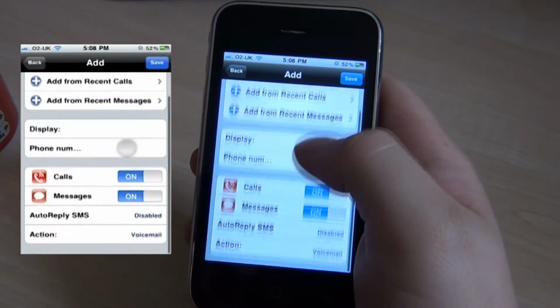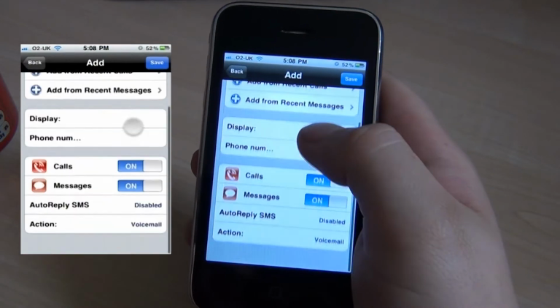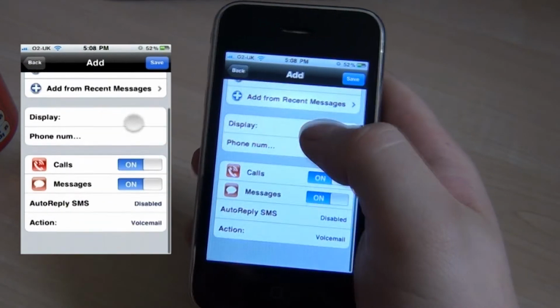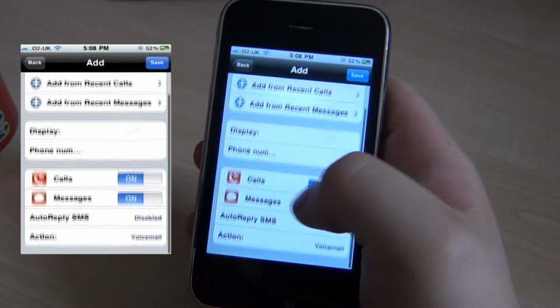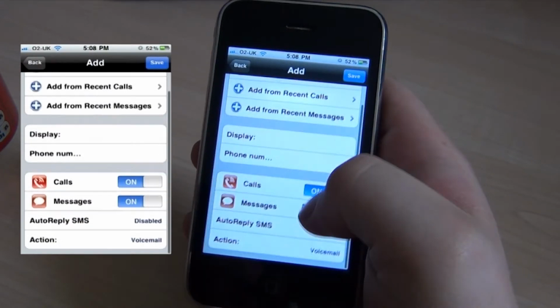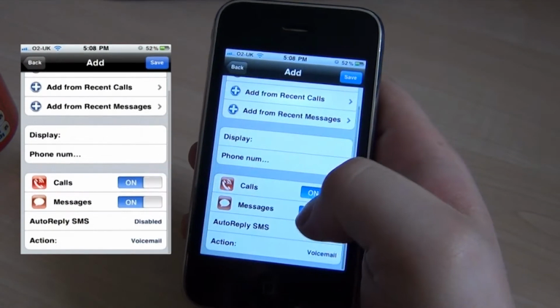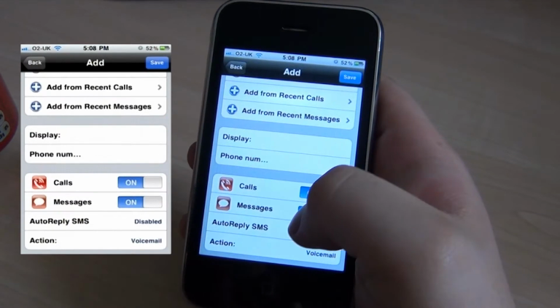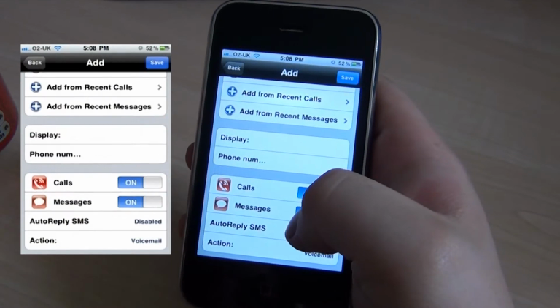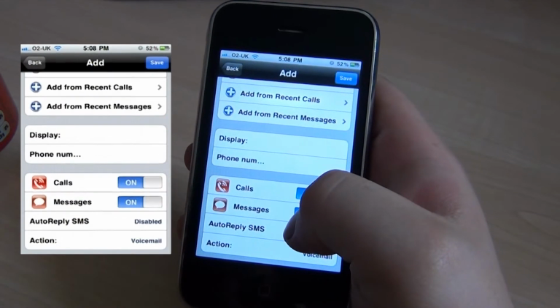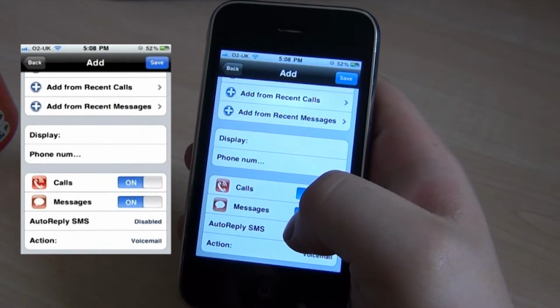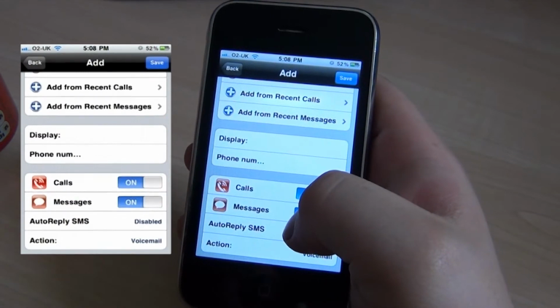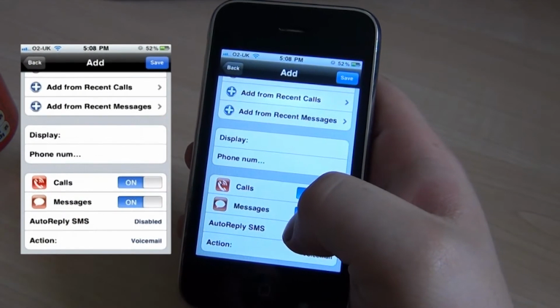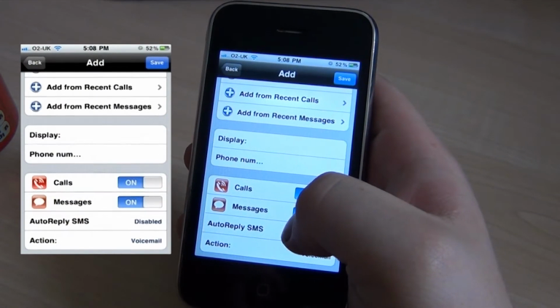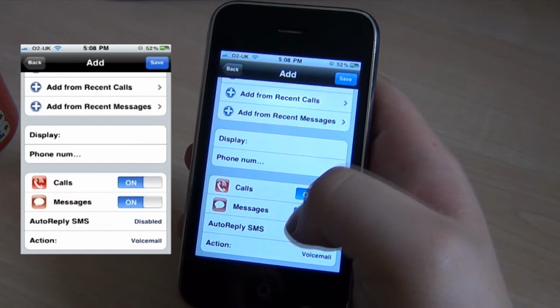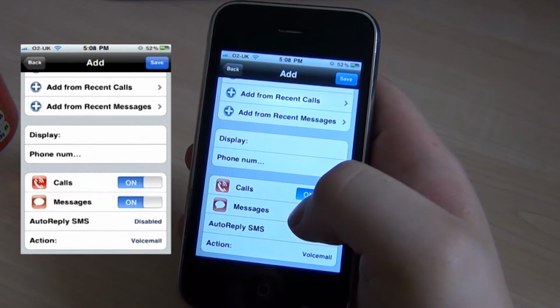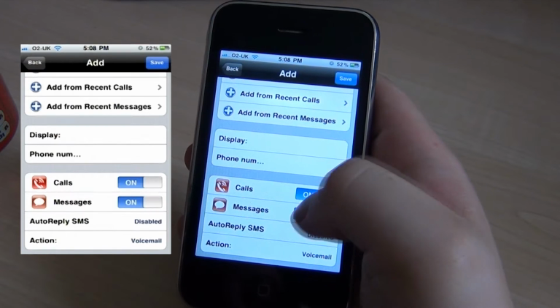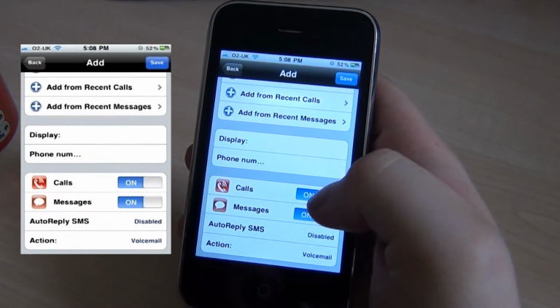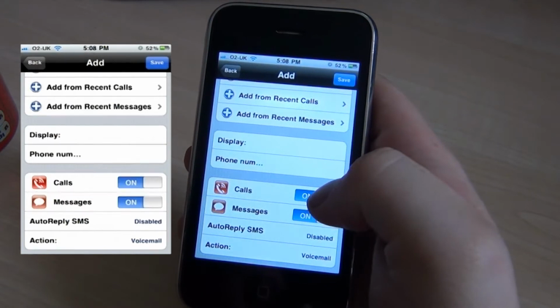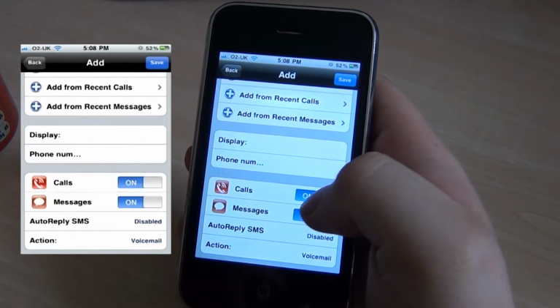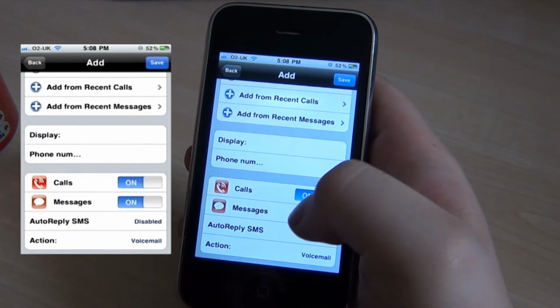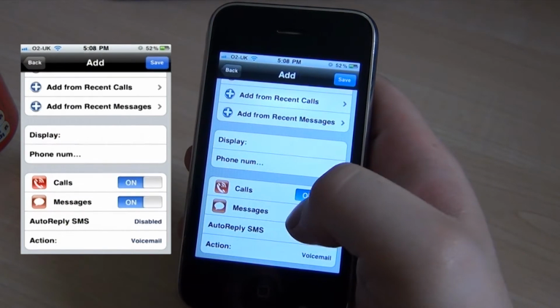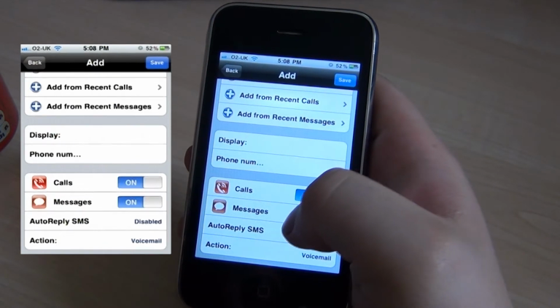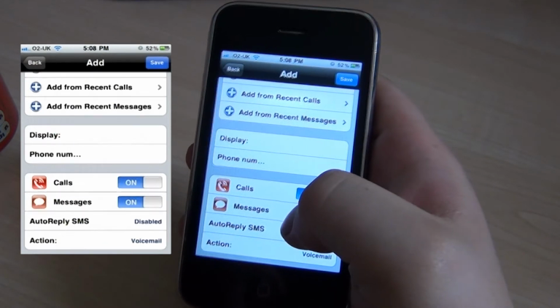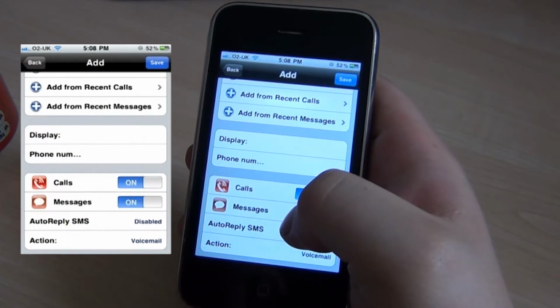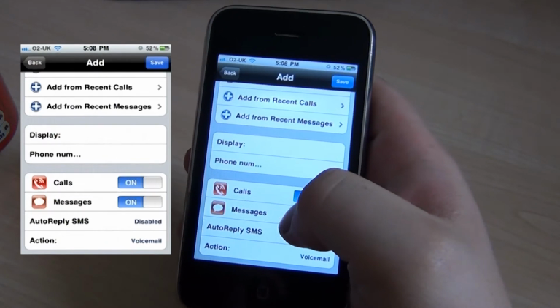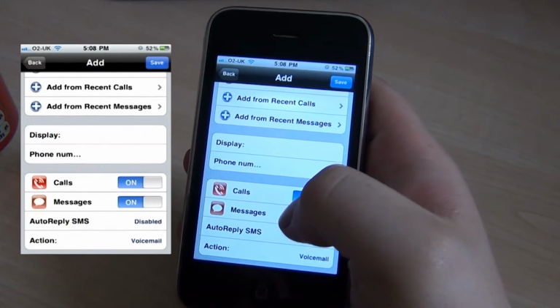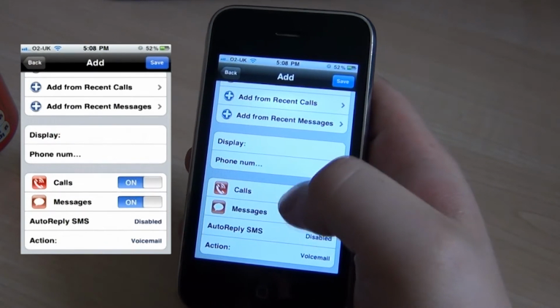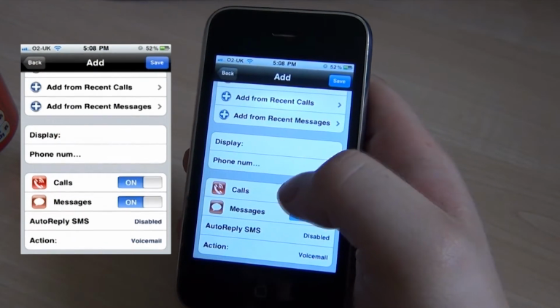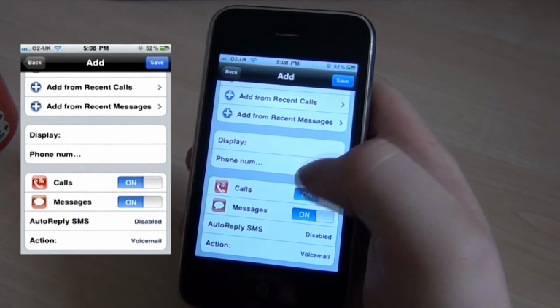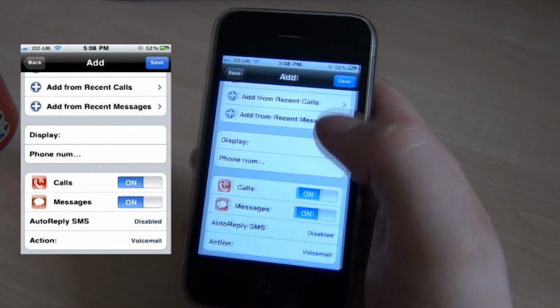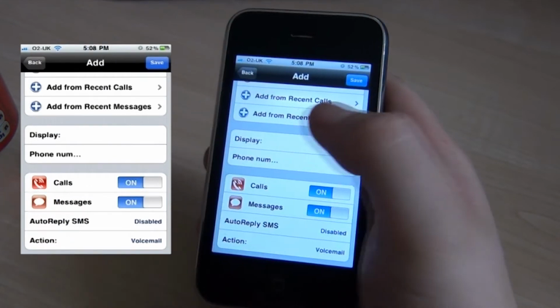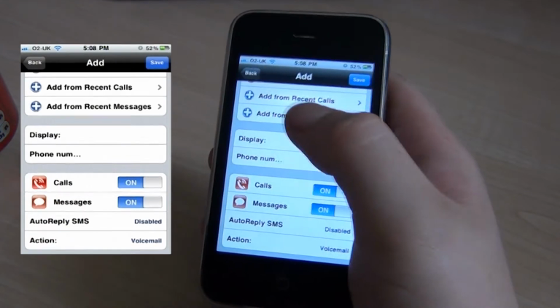You can also put auto-reply SMS on so that you can actually get a text message sent once they've been blocked.